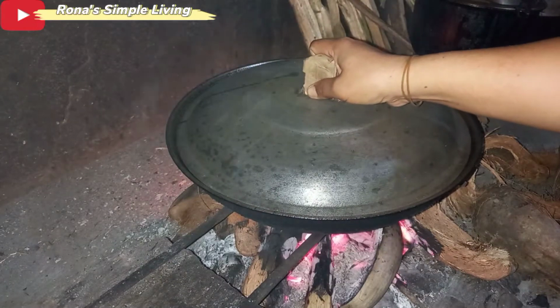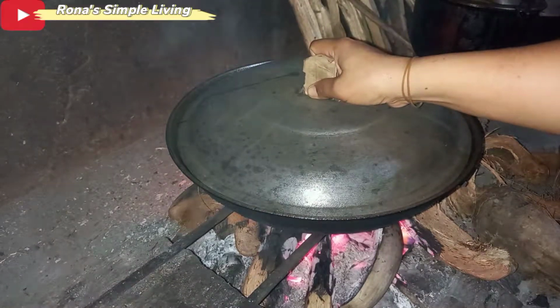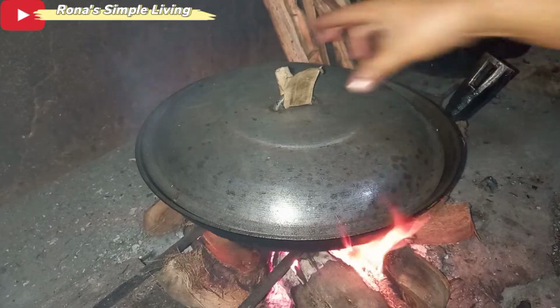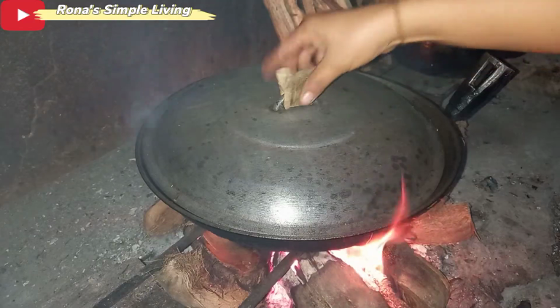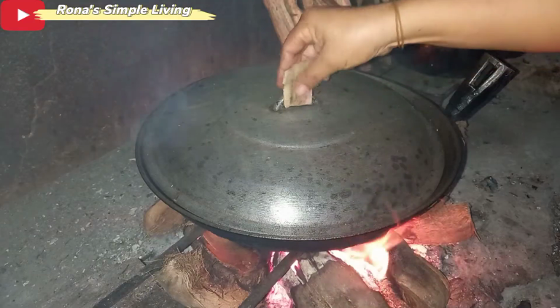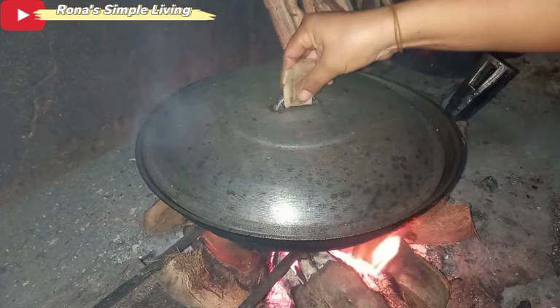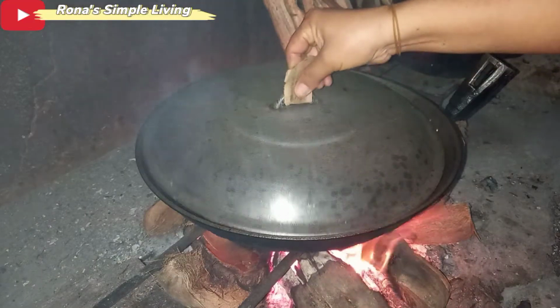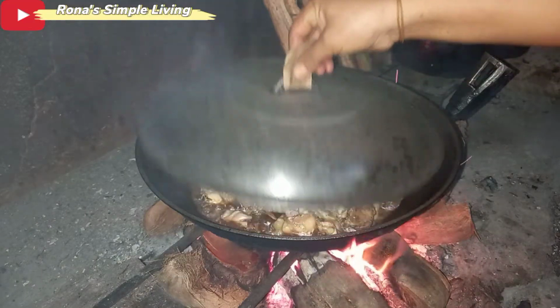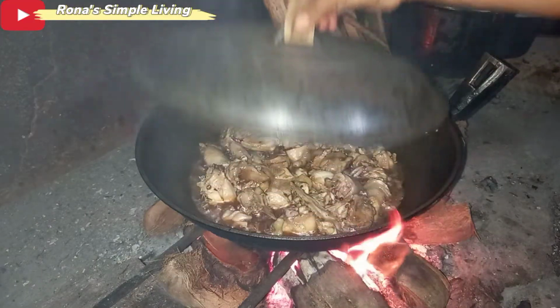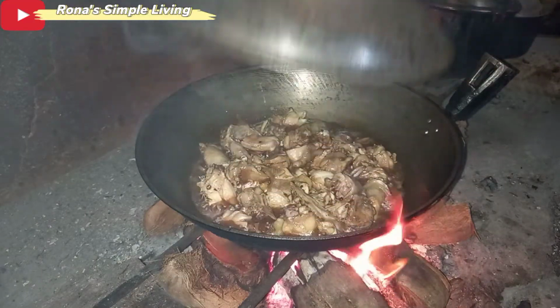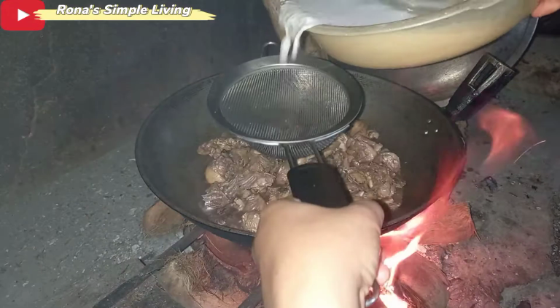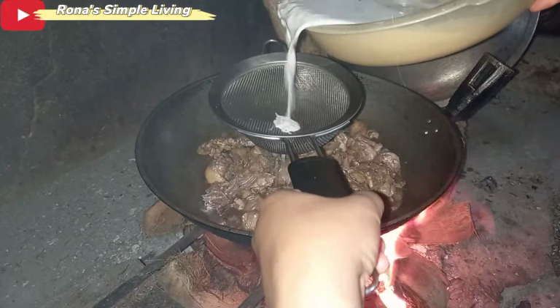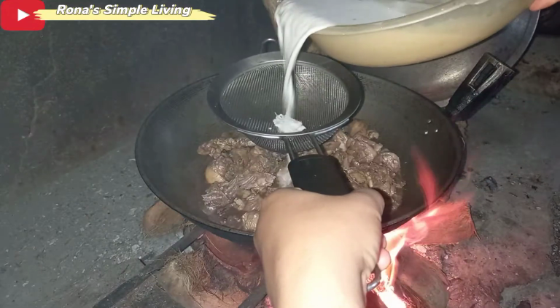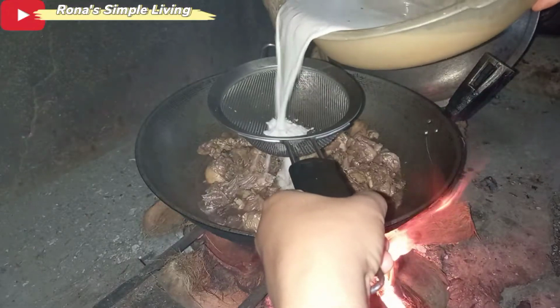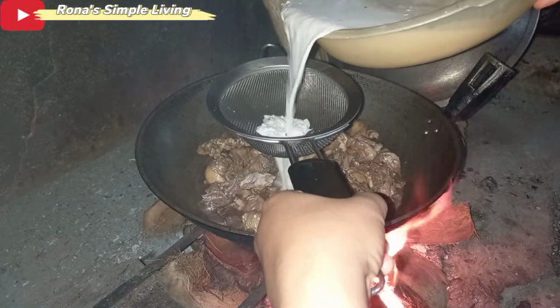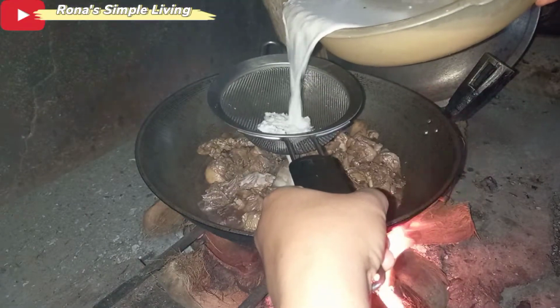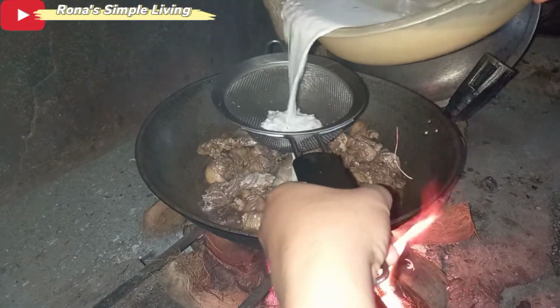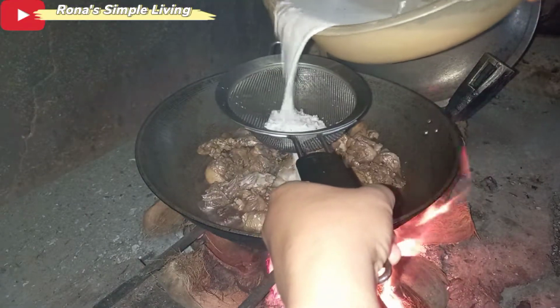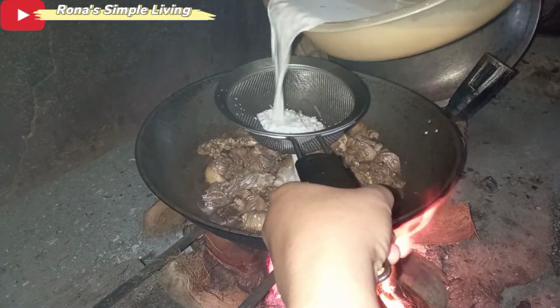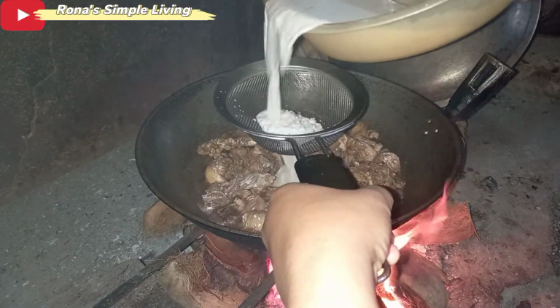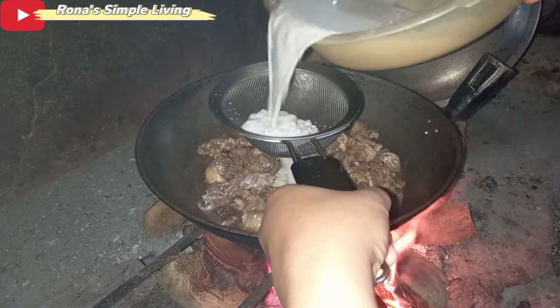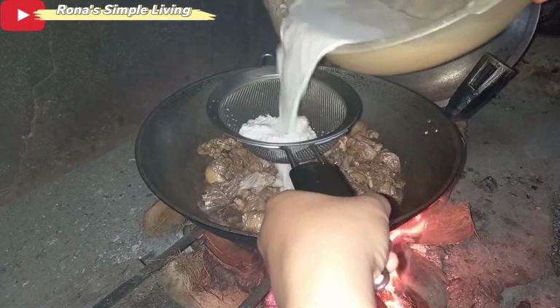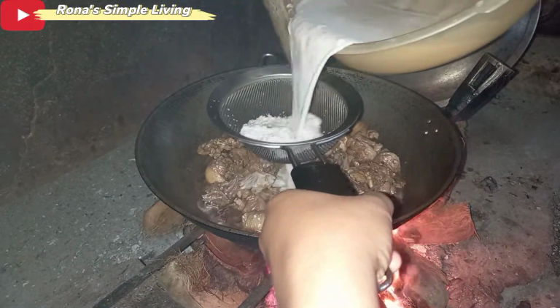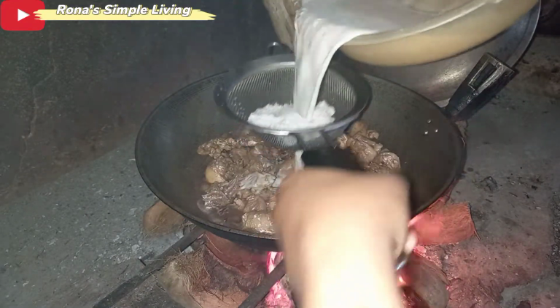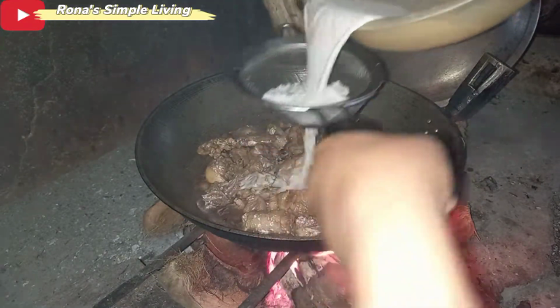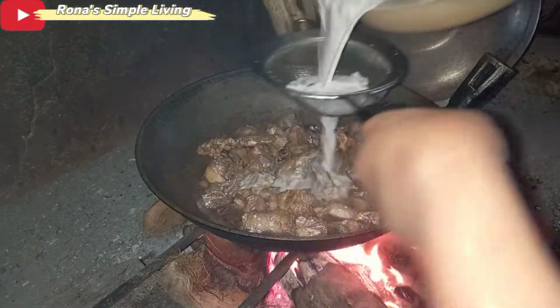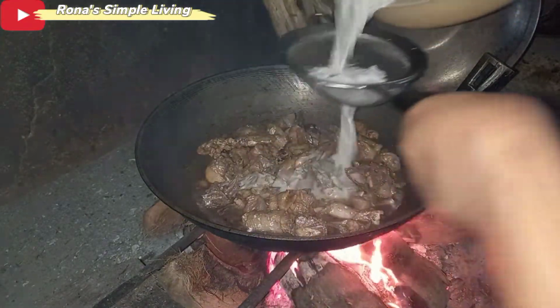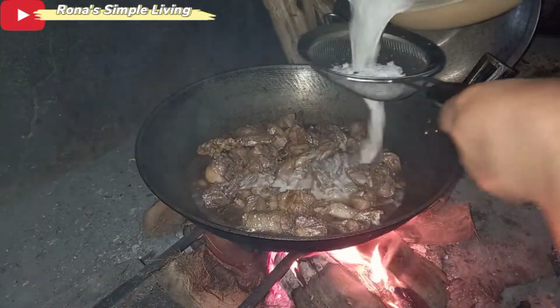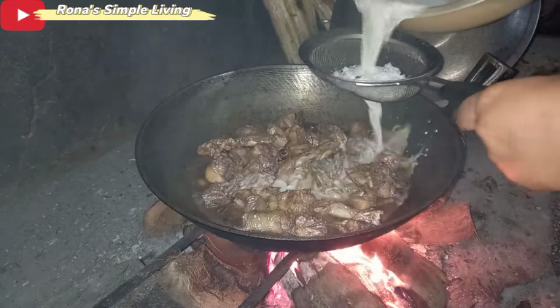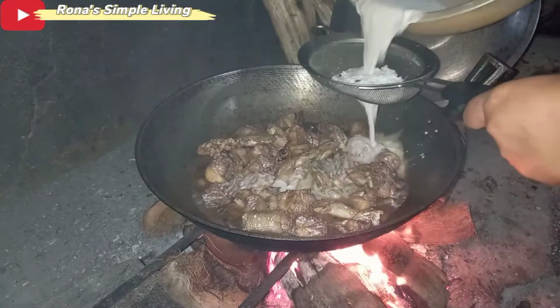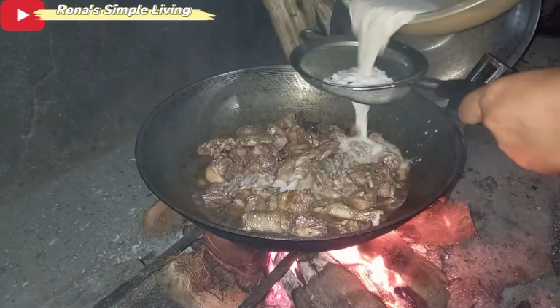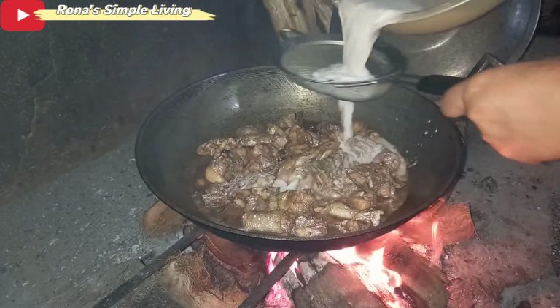Then we covered it. When it starts to boil, add the coconut milk.